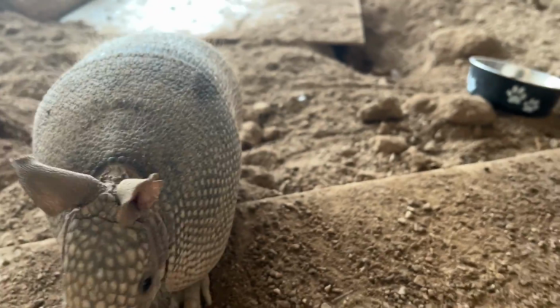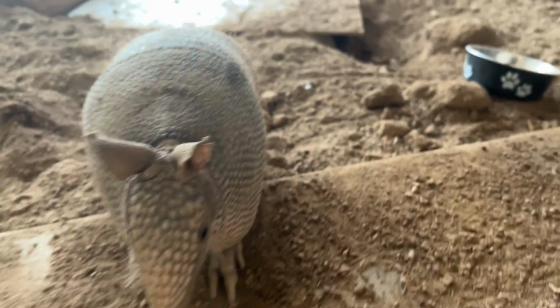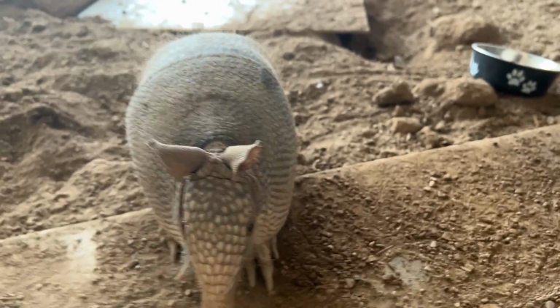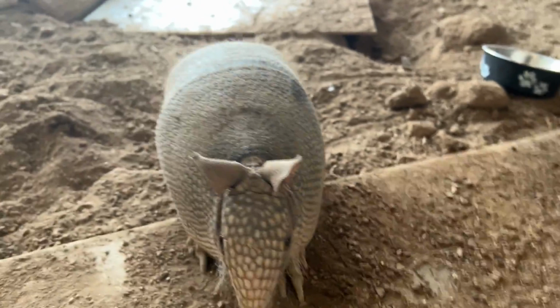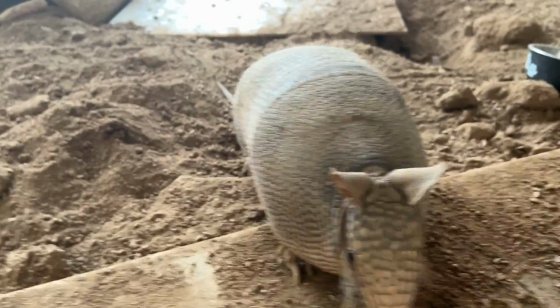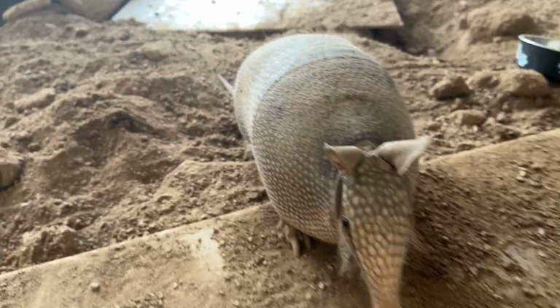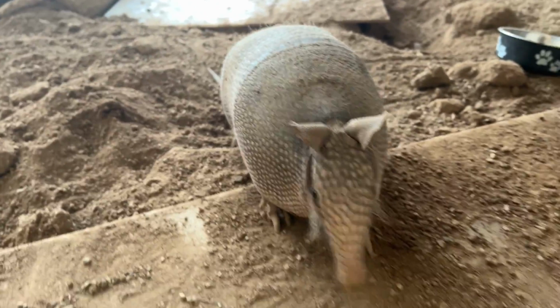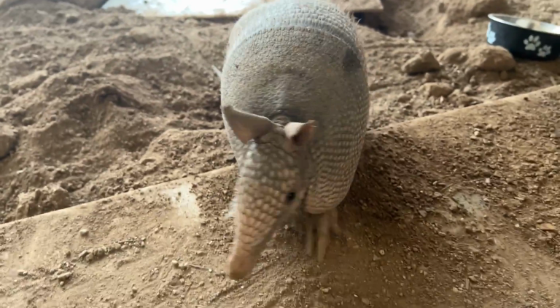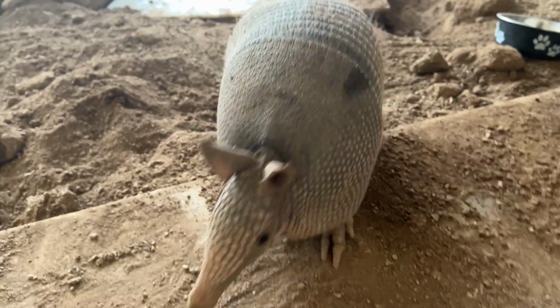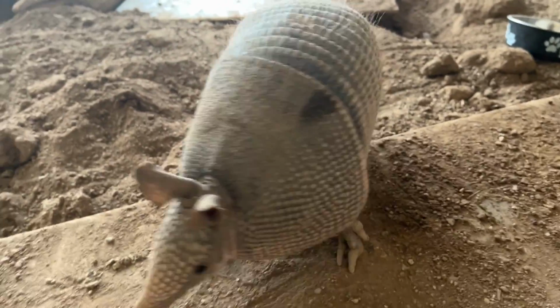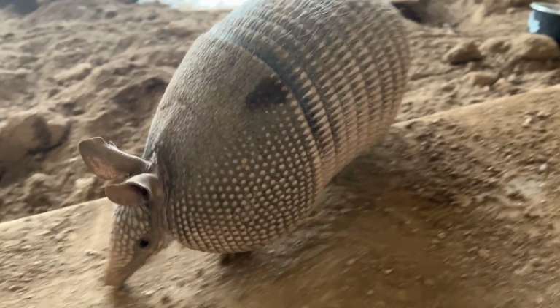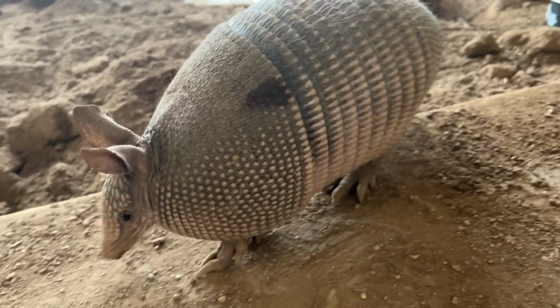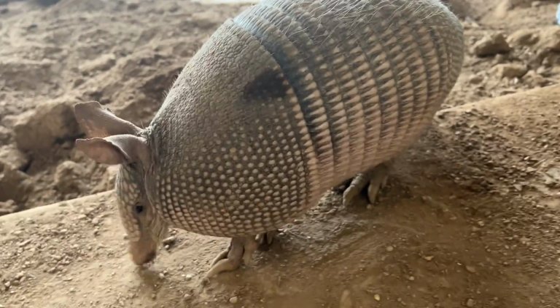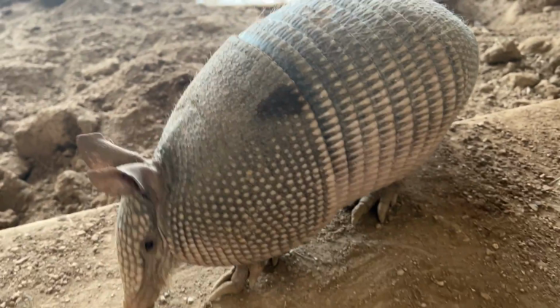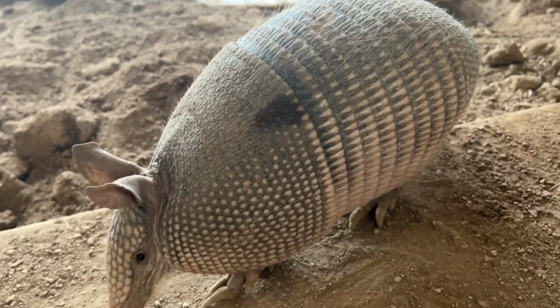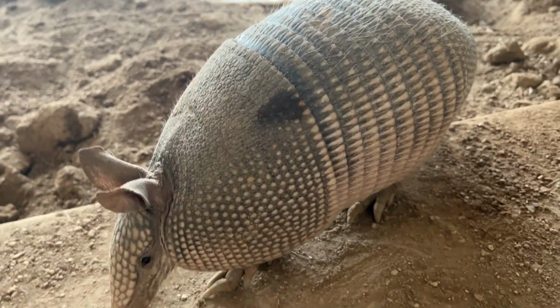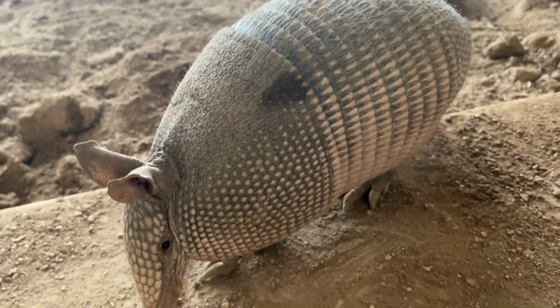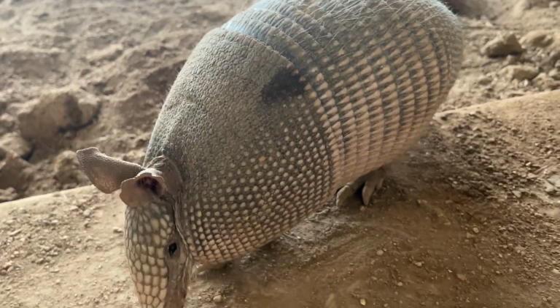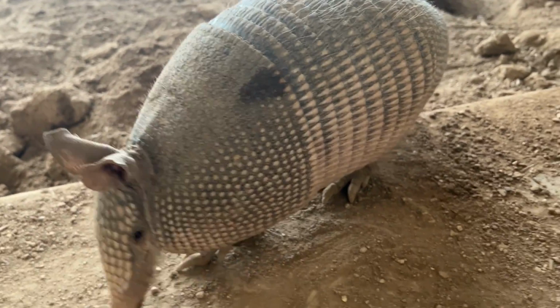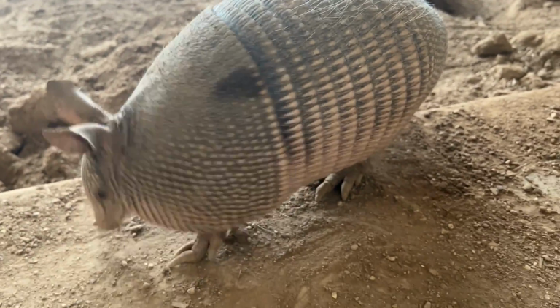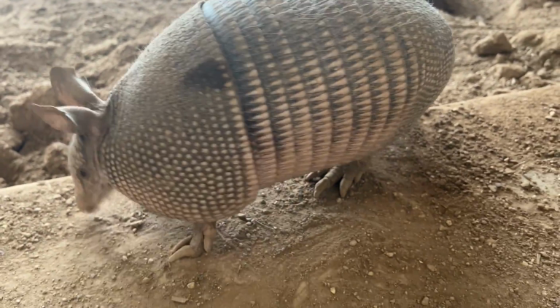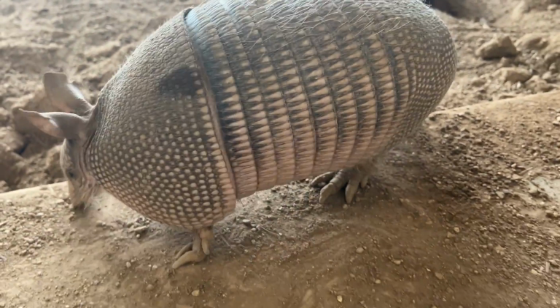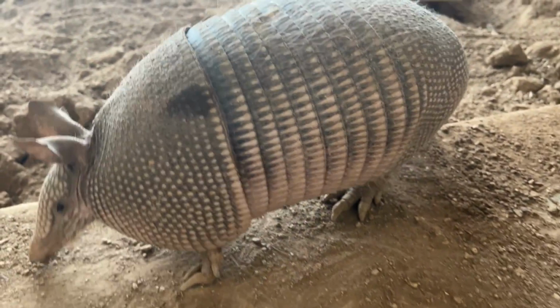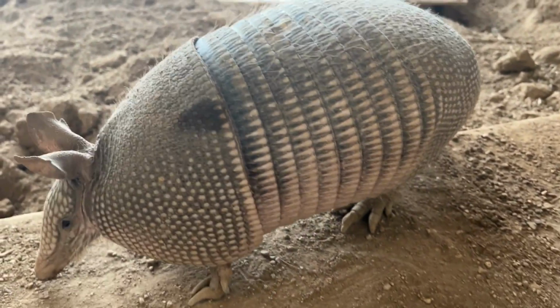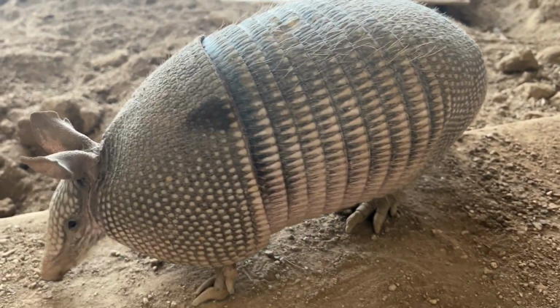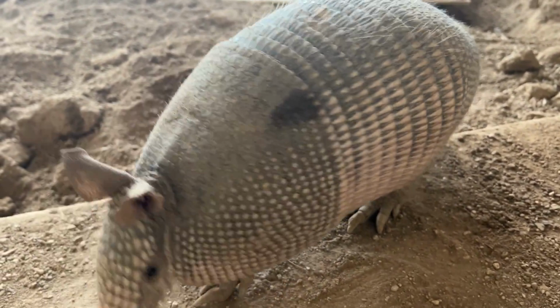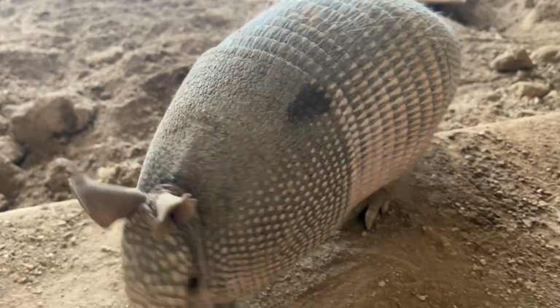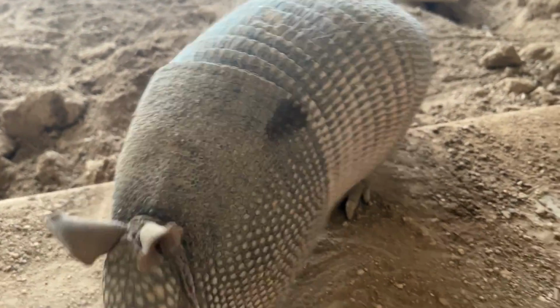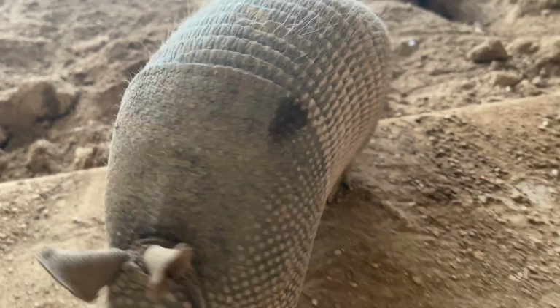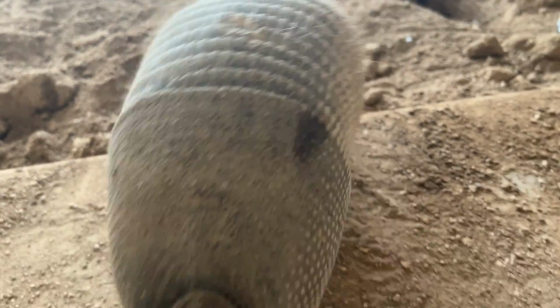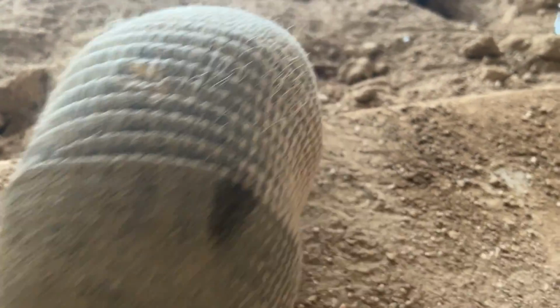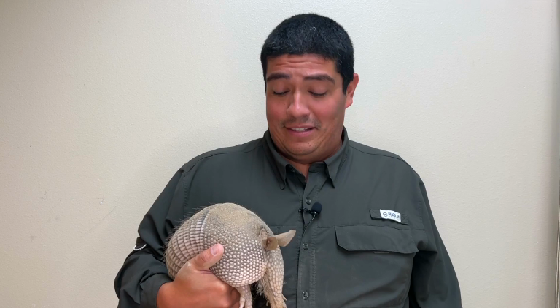9-Banded Armadillos are given that name because they have 9 bands; however, there have been some recorded cases of 9-Banded Armadillos with 8 bands all the way up to 11 bands.